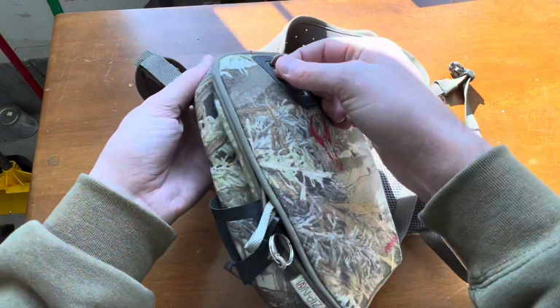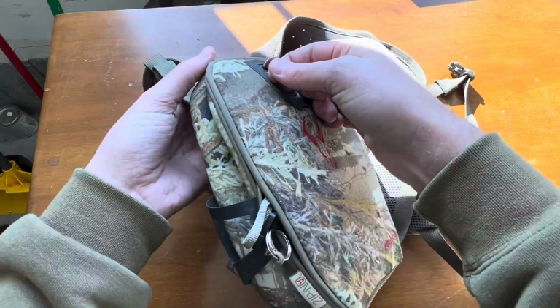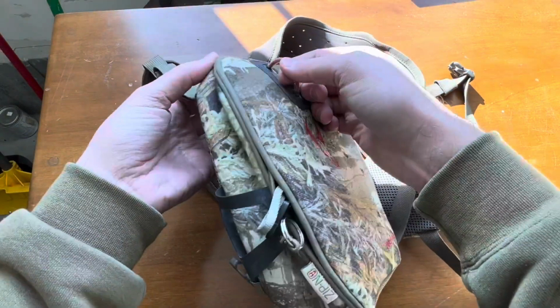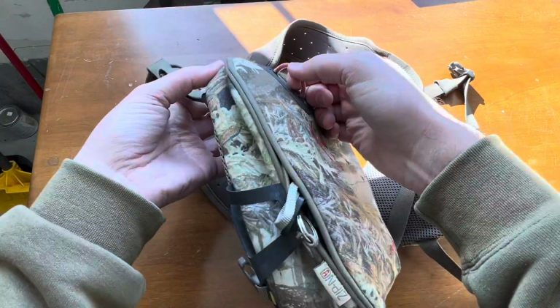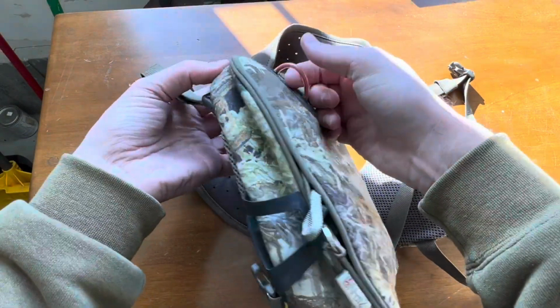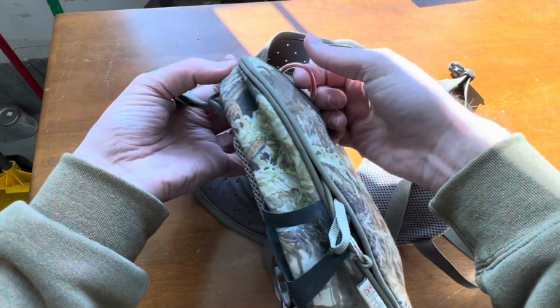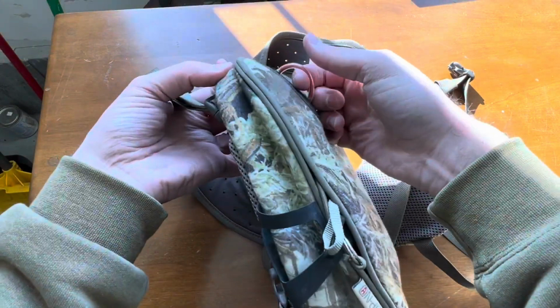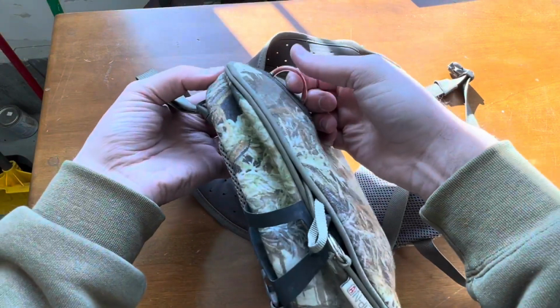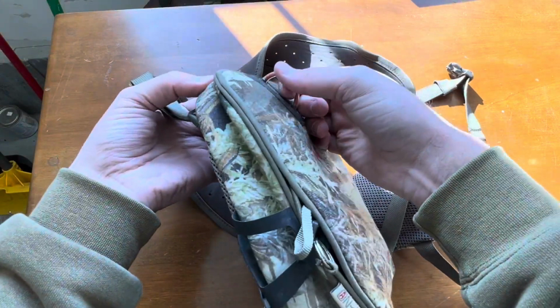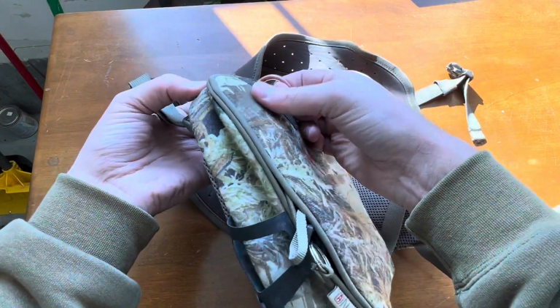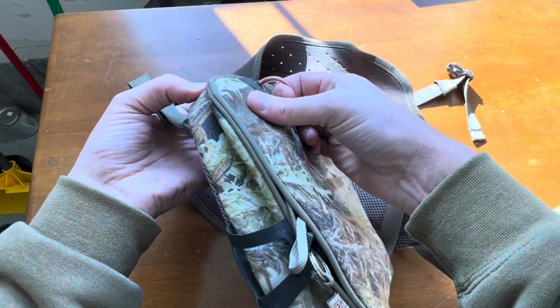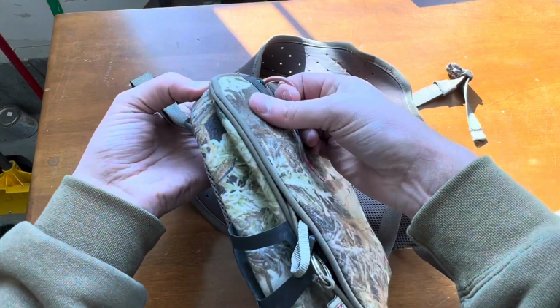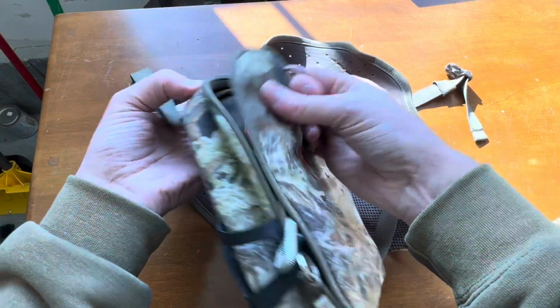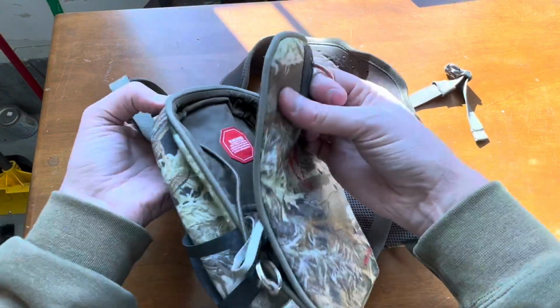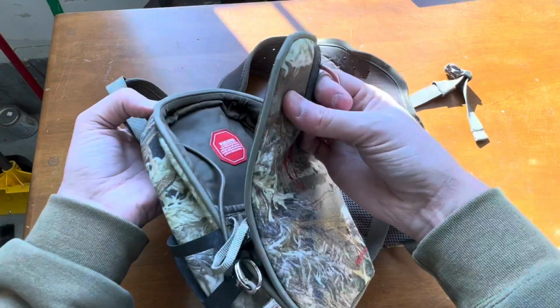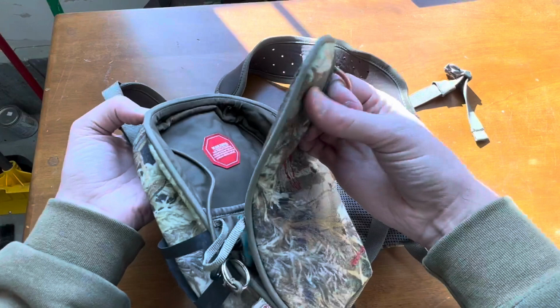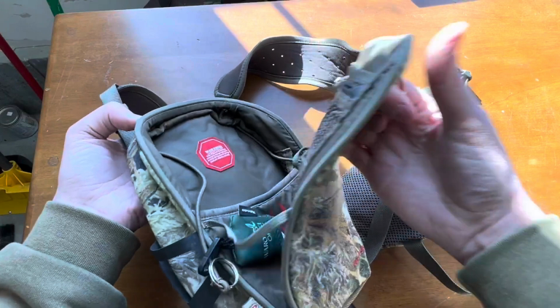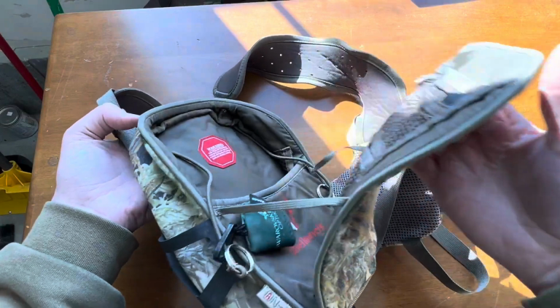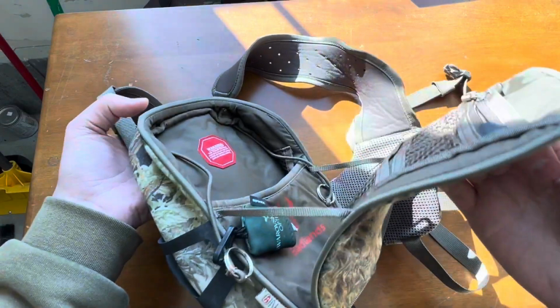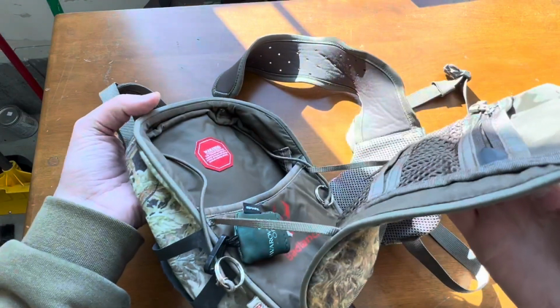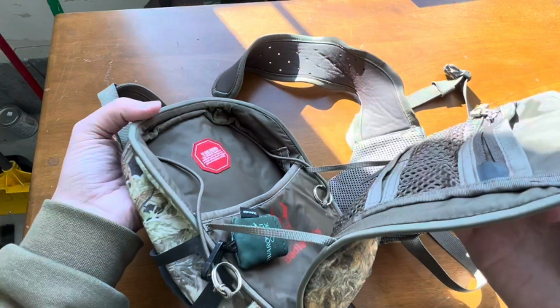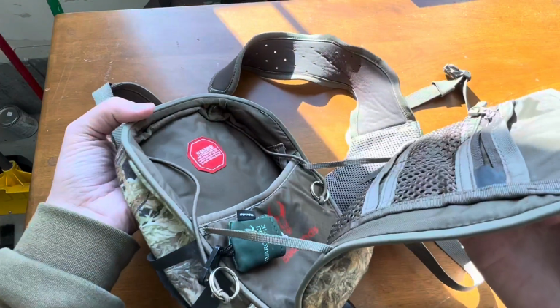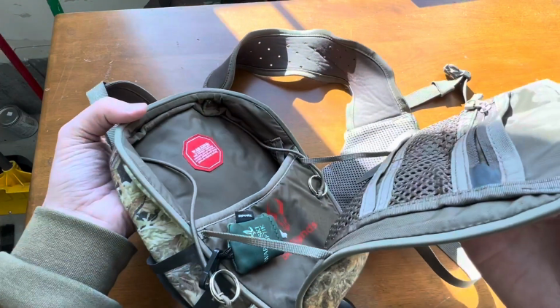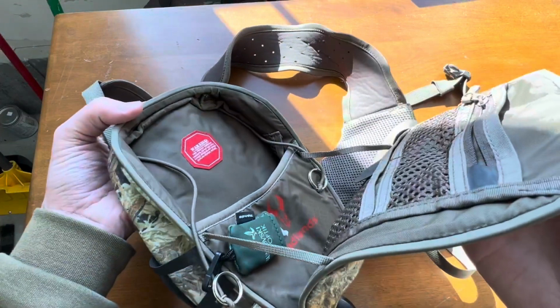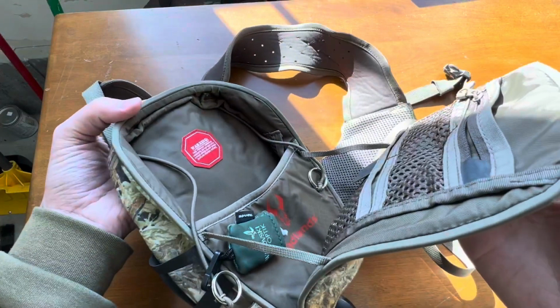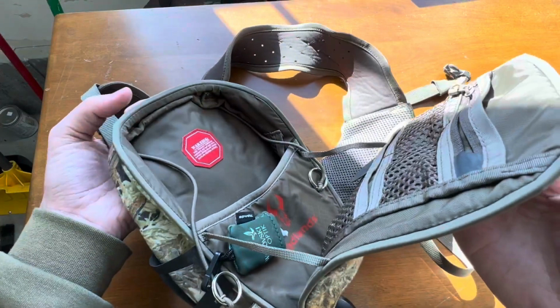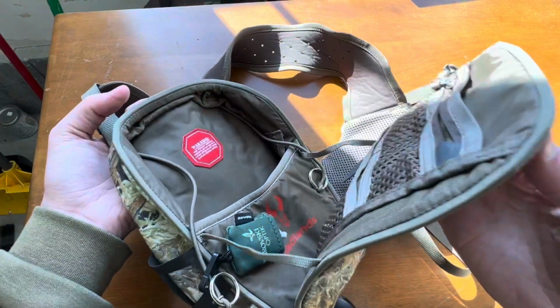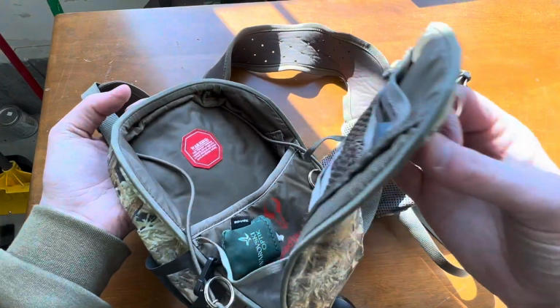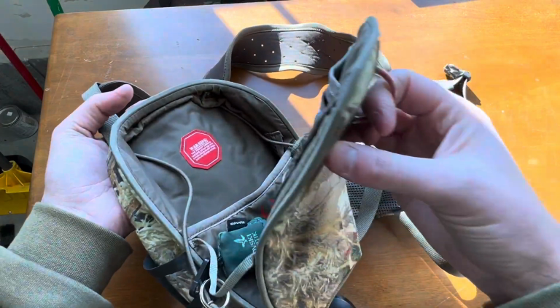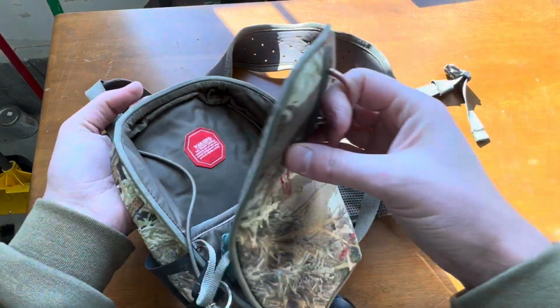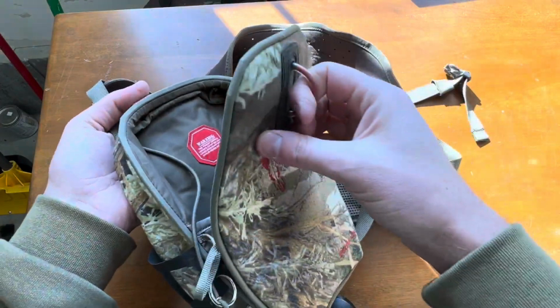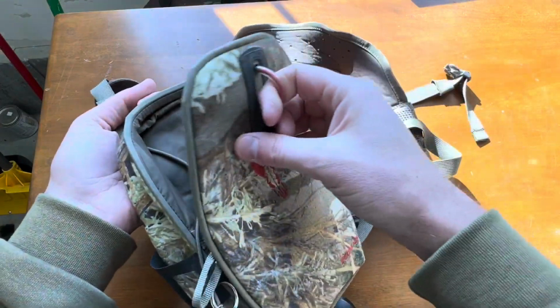The biggest reason I love this thing is it's magnetic. So you just pull and it opens up — listen to how quiet that is.